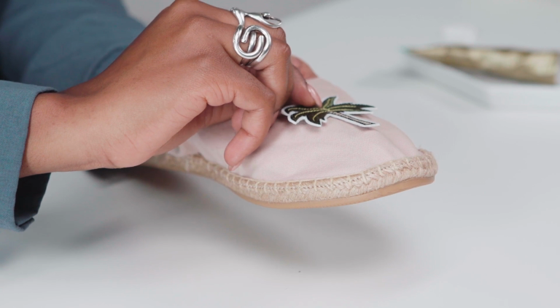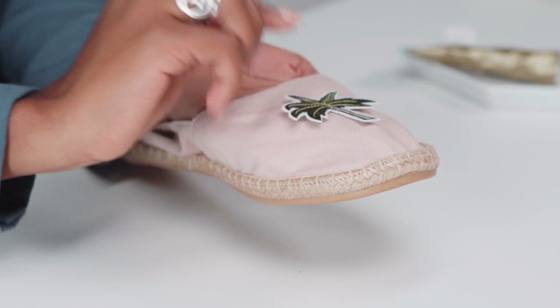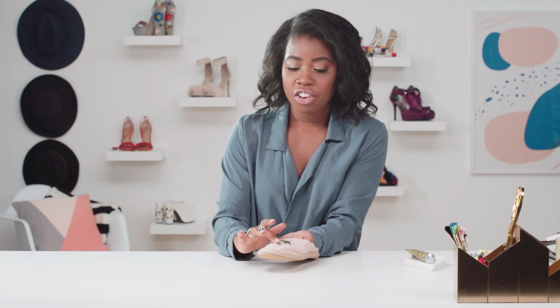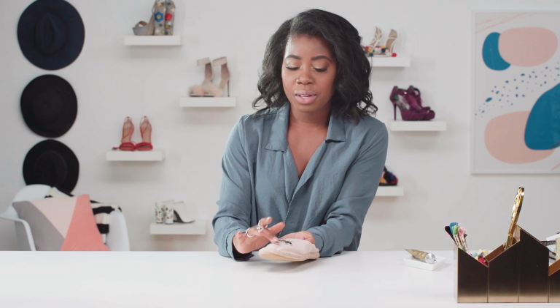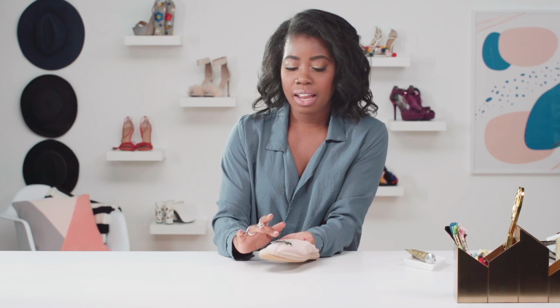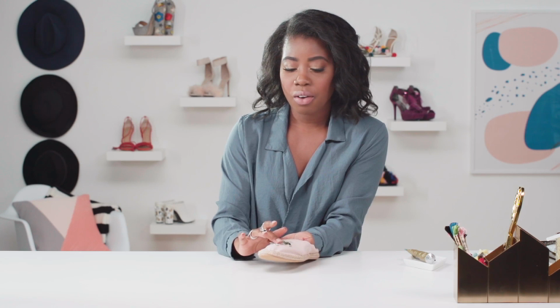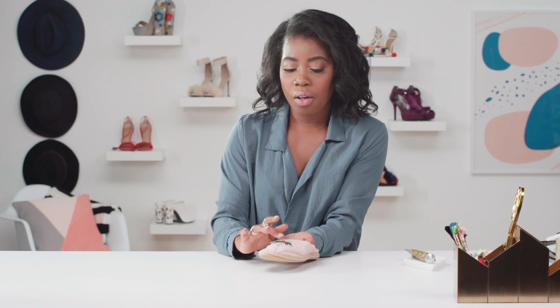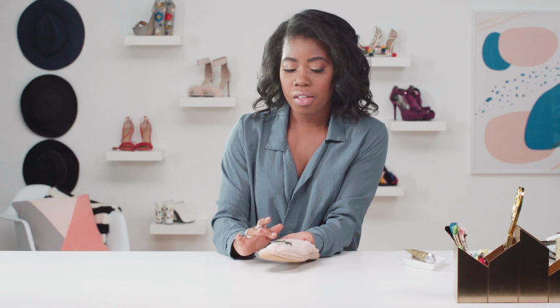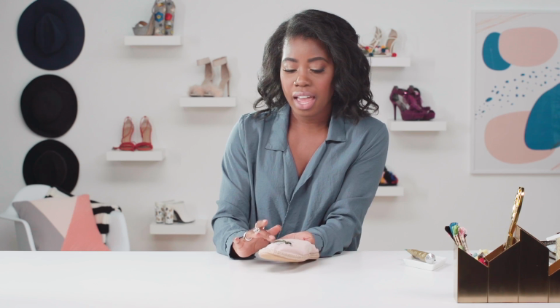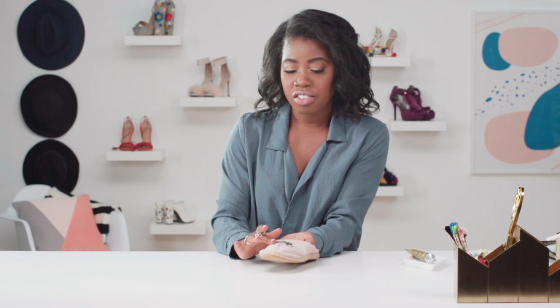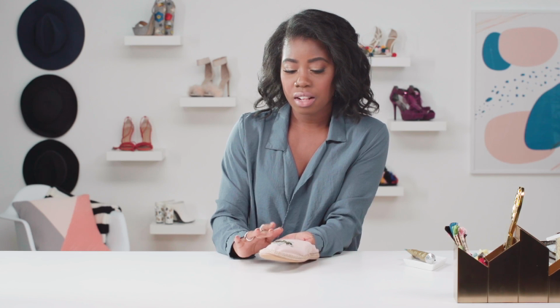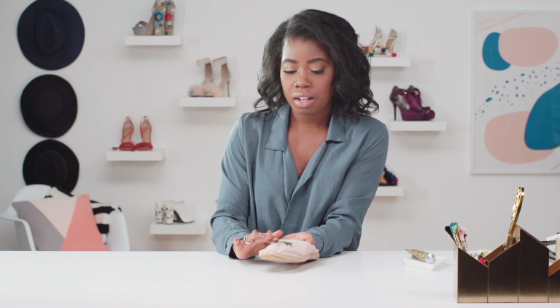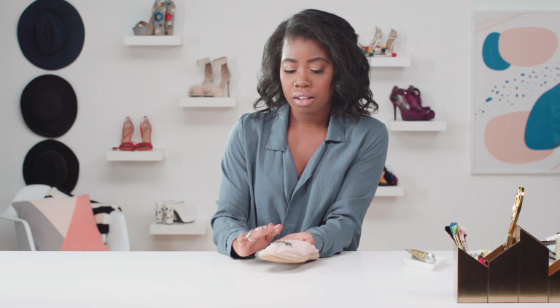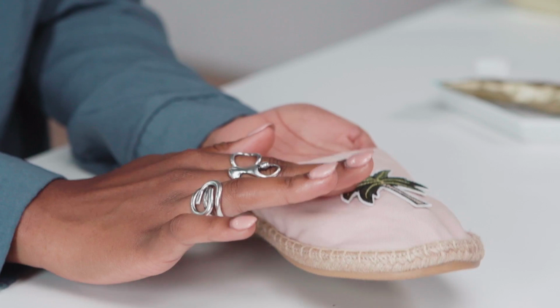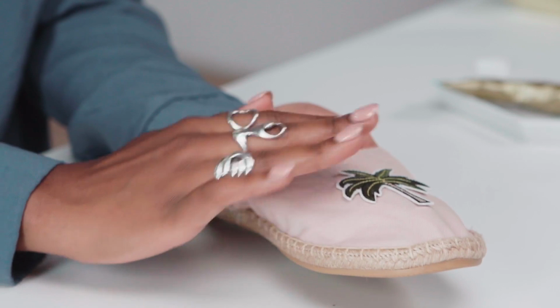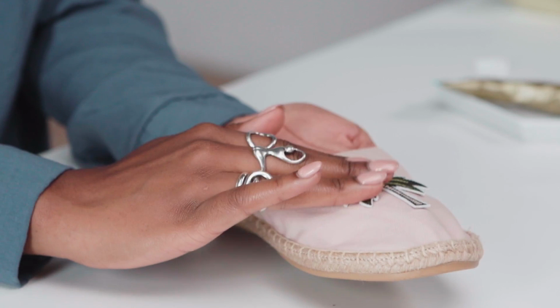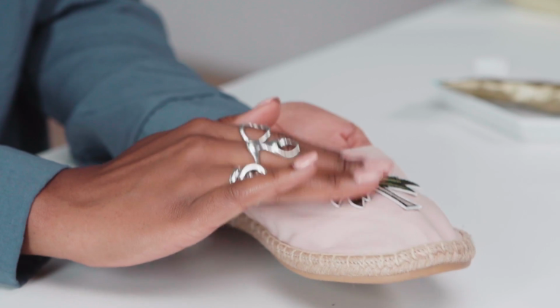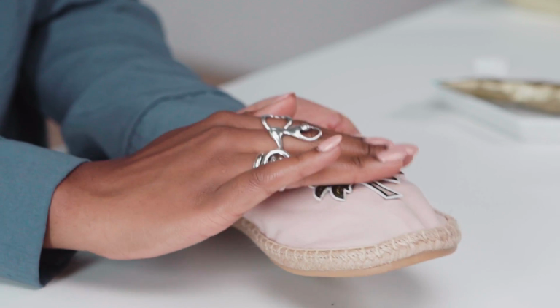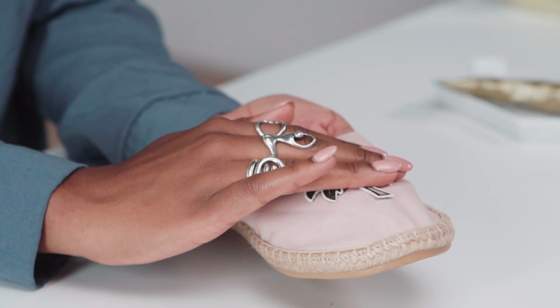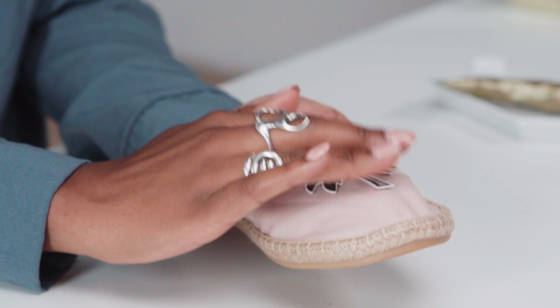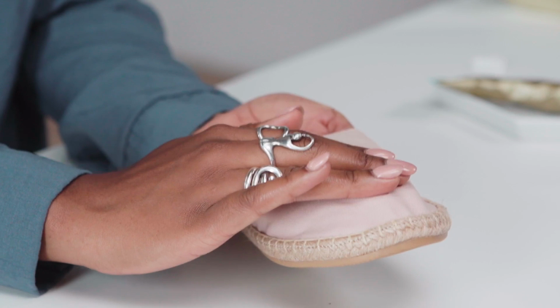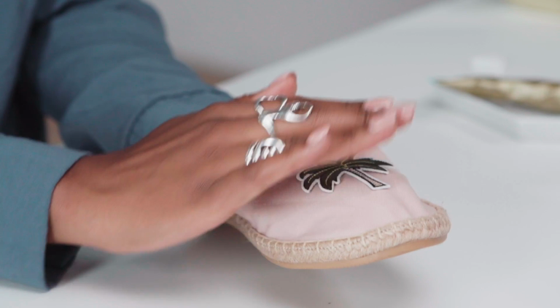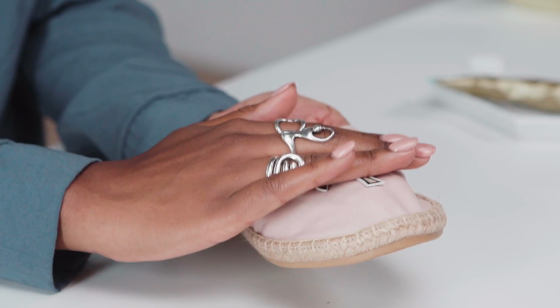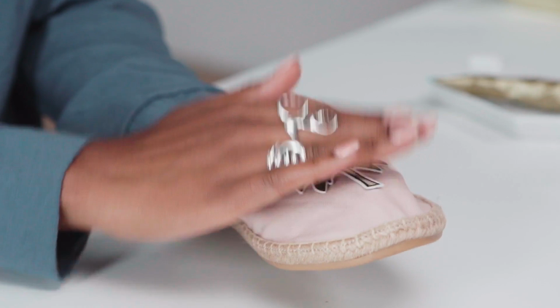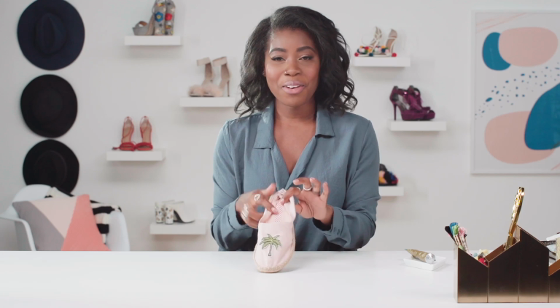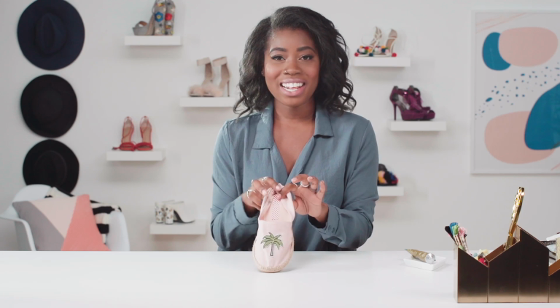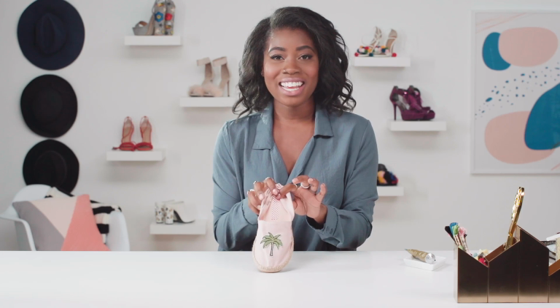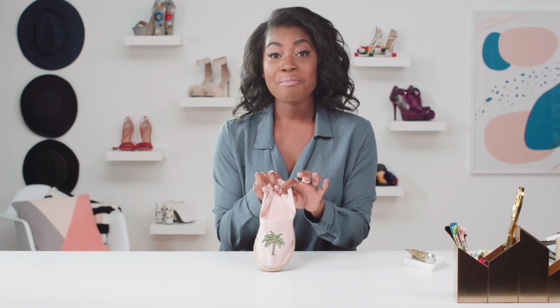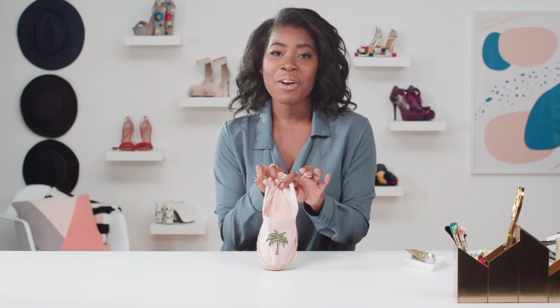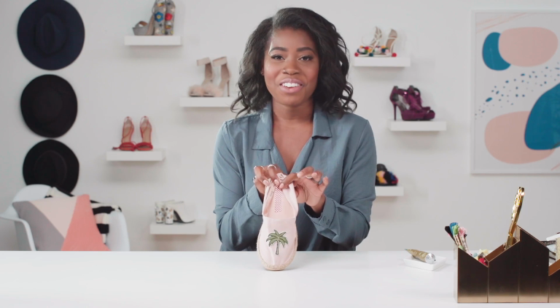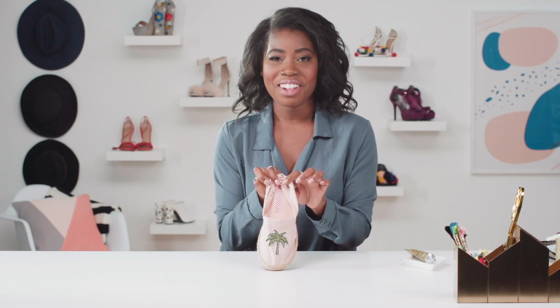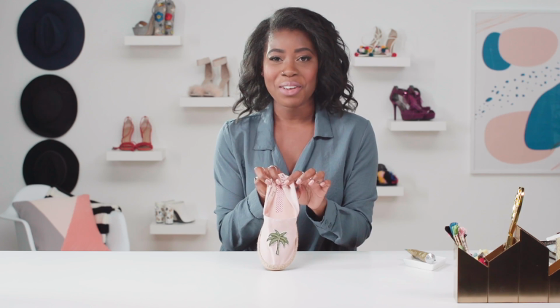Make sure you lay down all the edges. And that's it — super easy and perfect for summer.